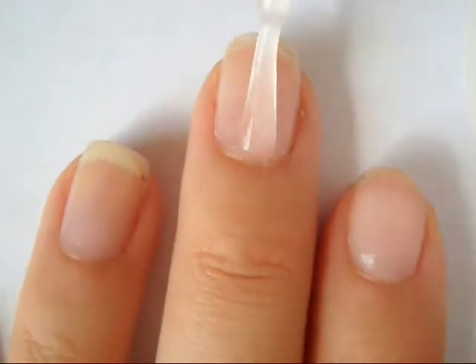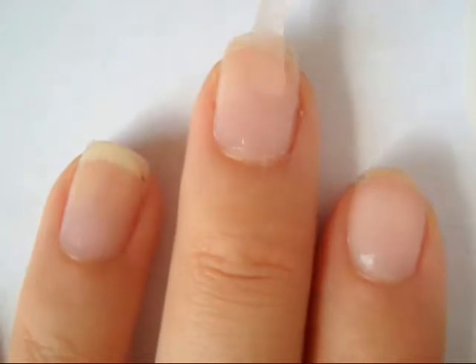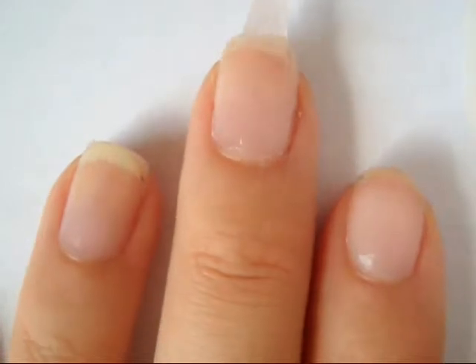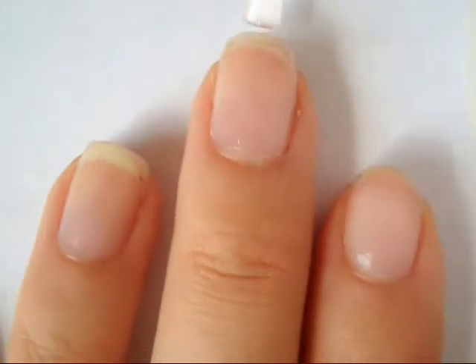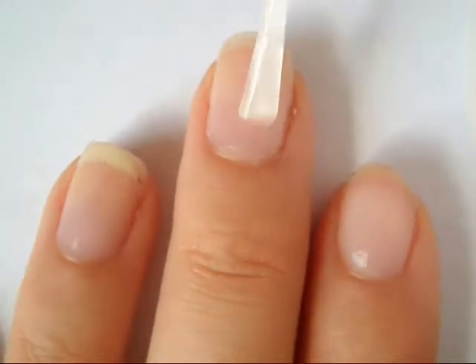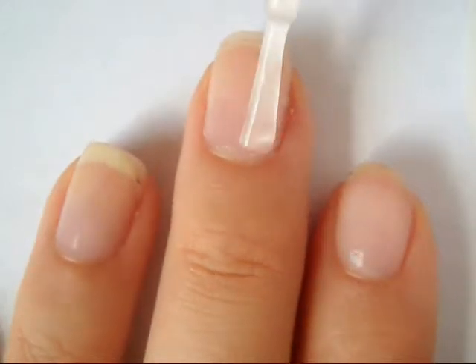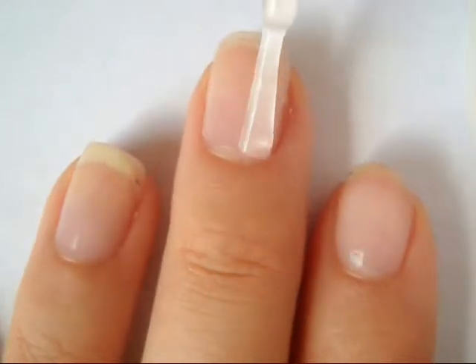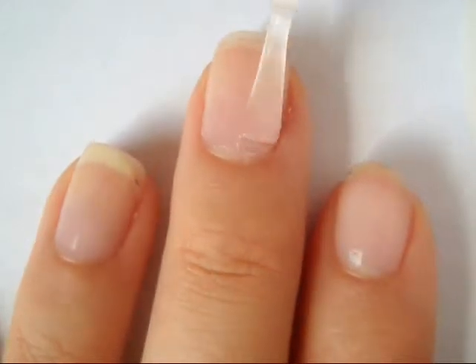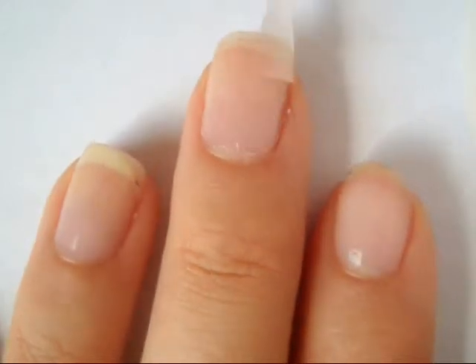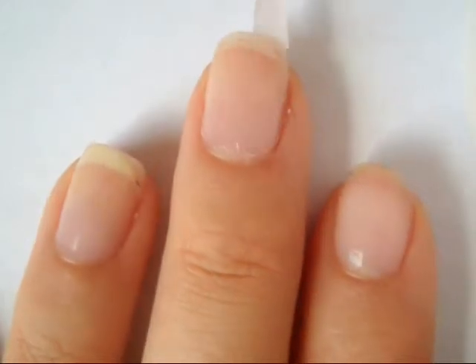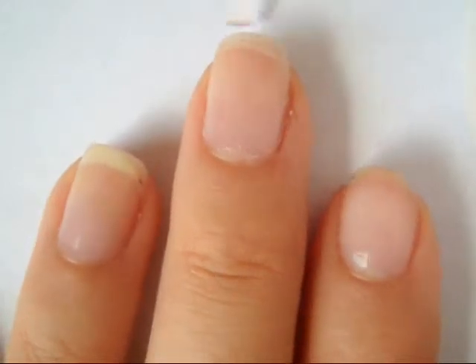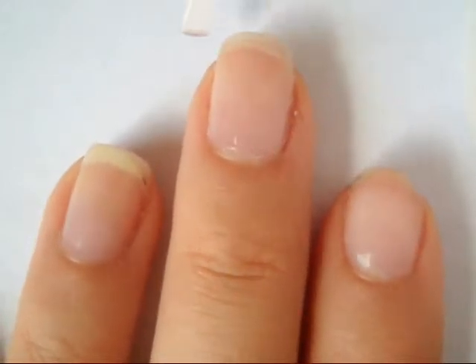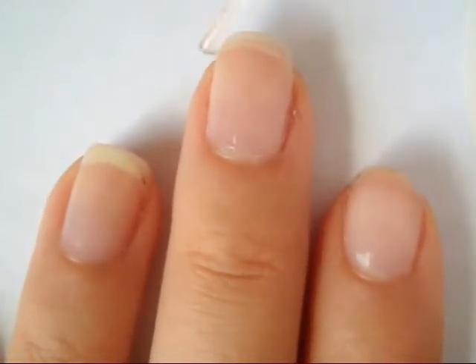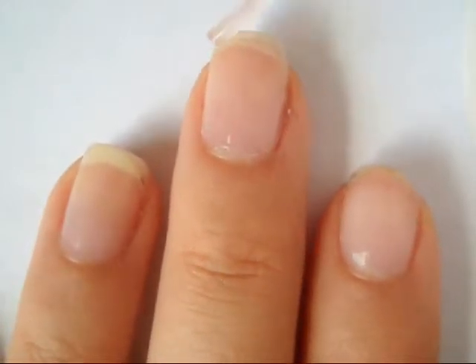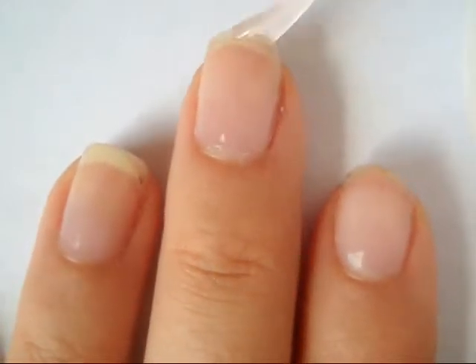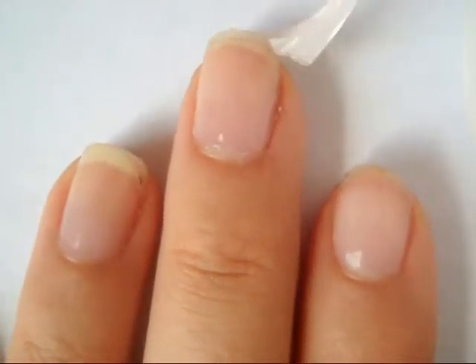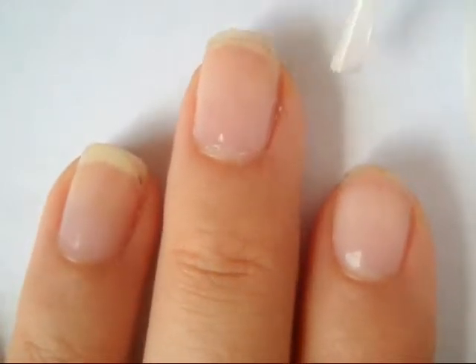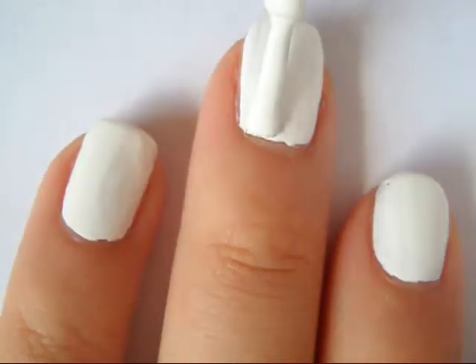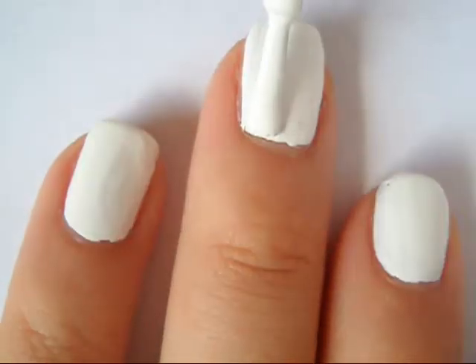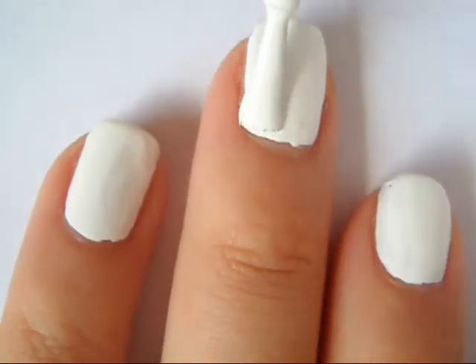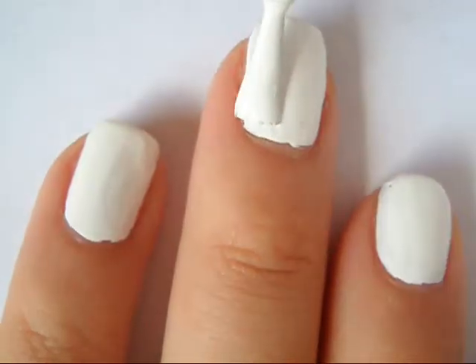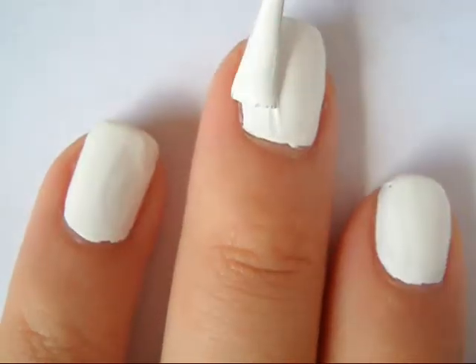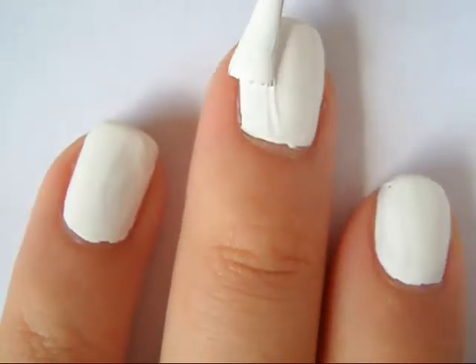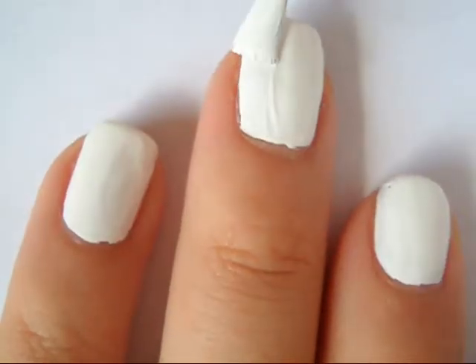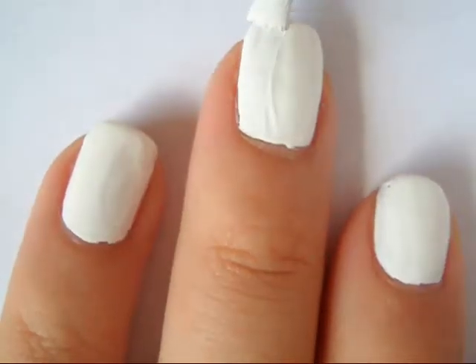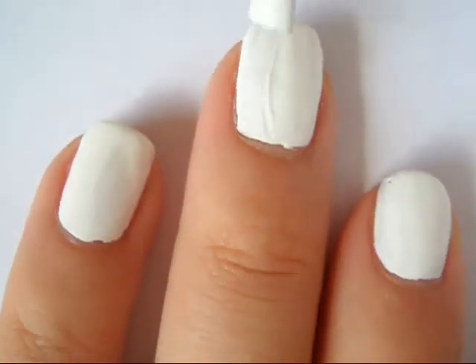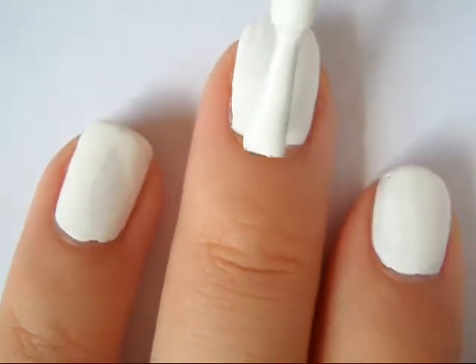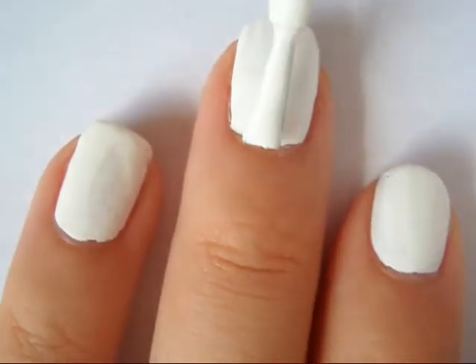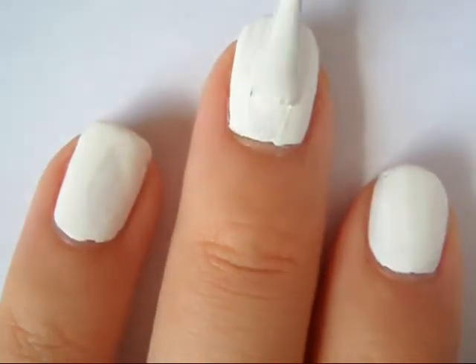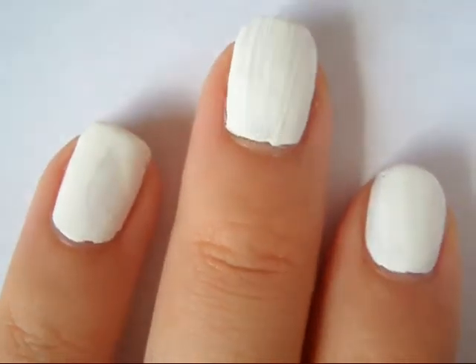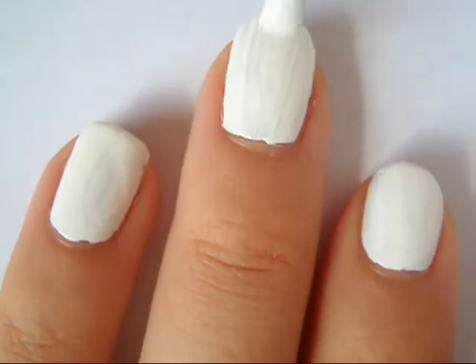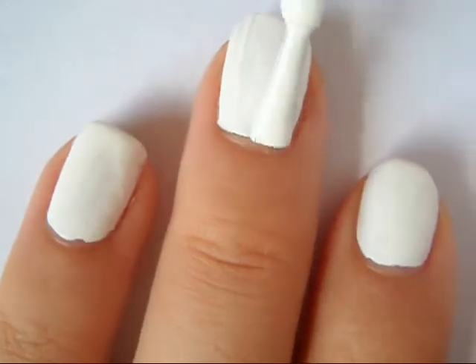First apply a base coat to all of your nails. Then paint them one coat of a white polish.